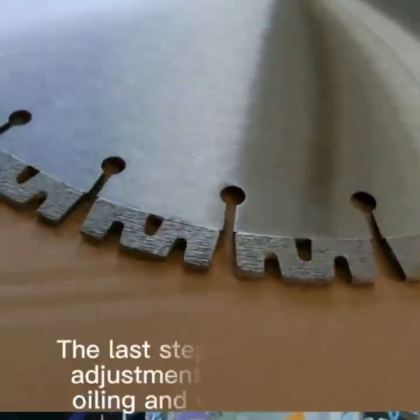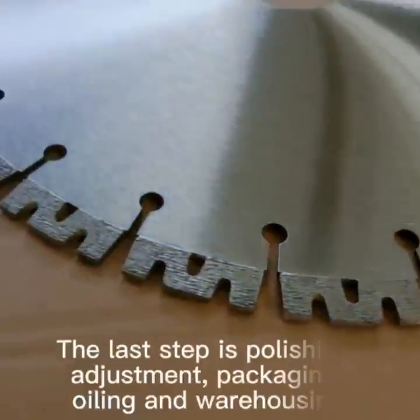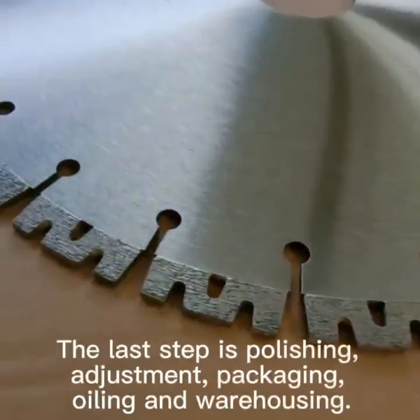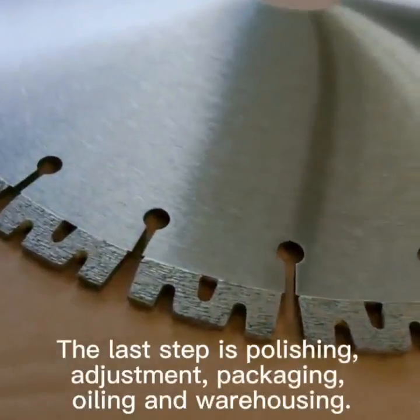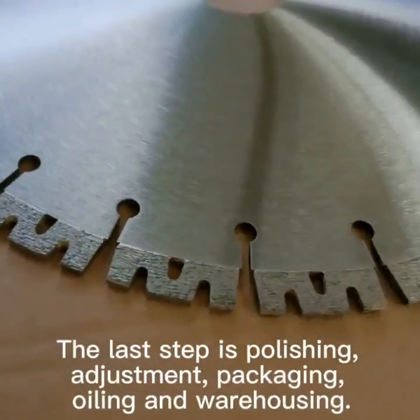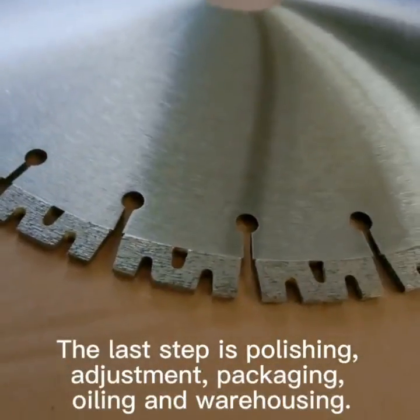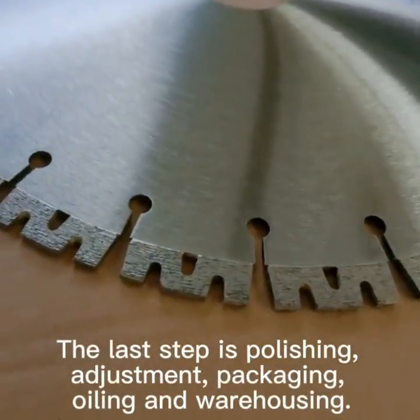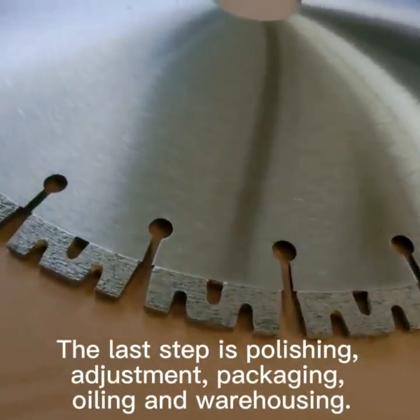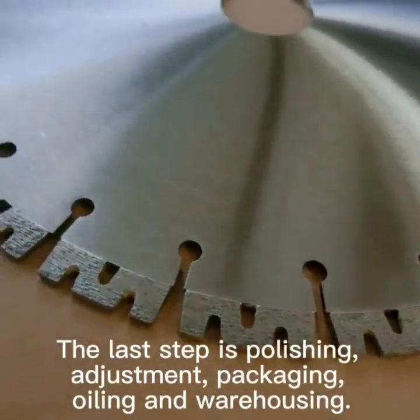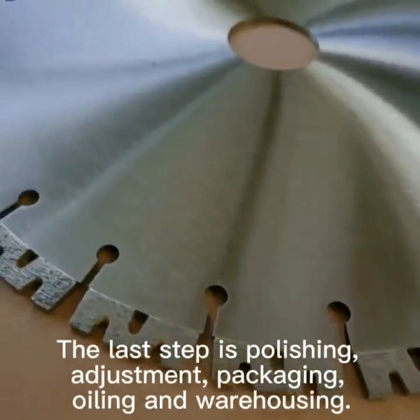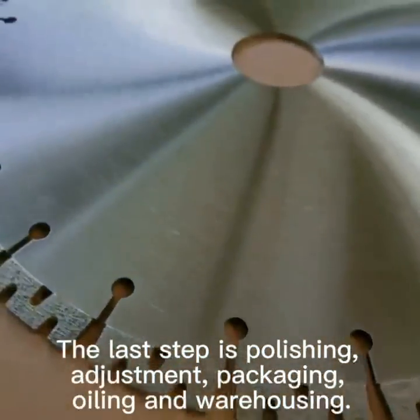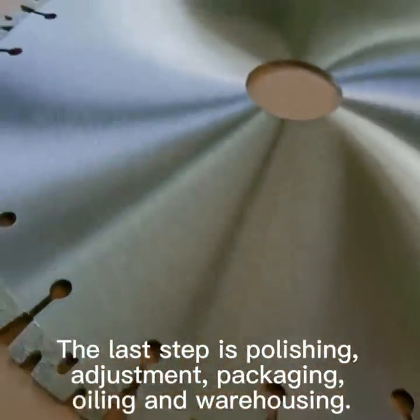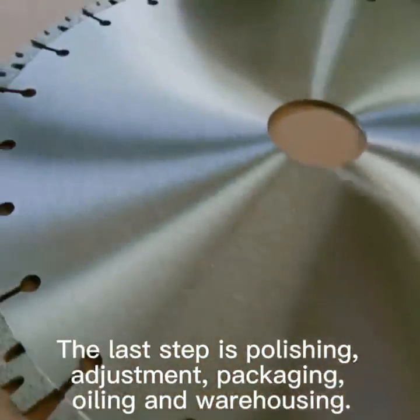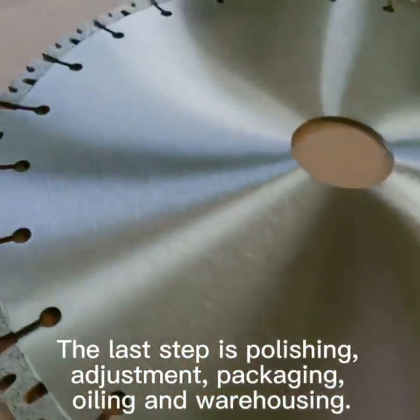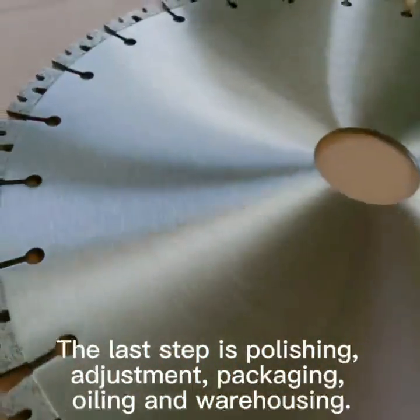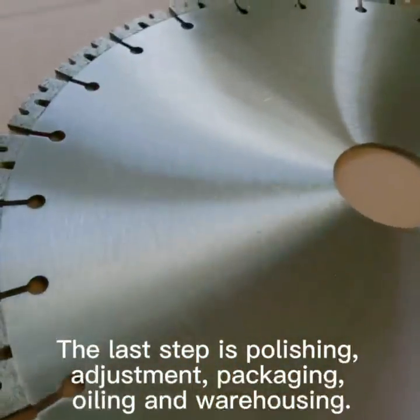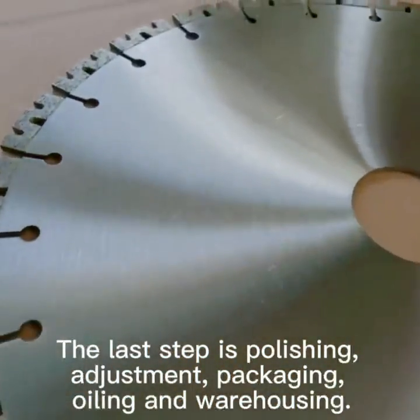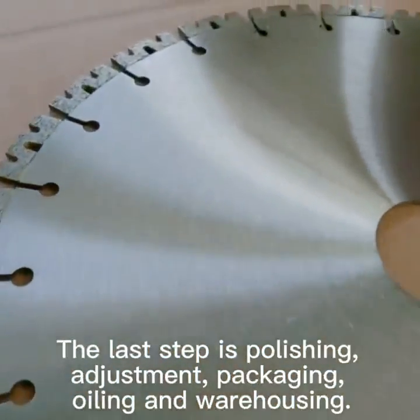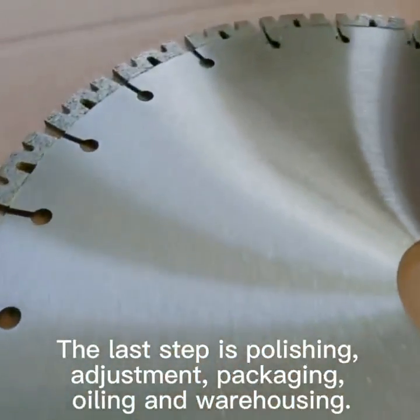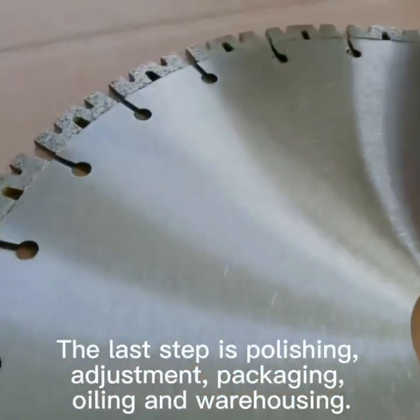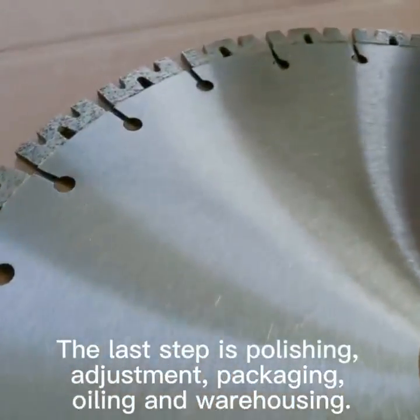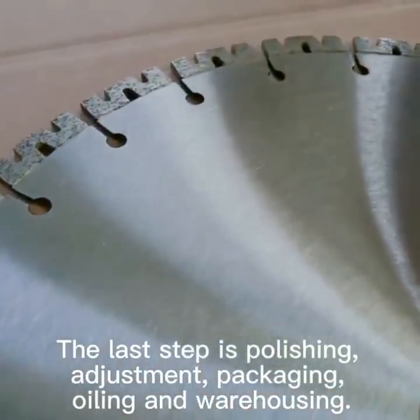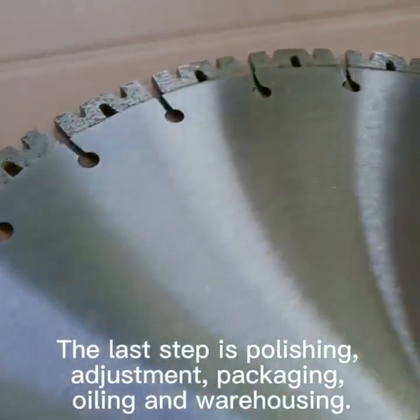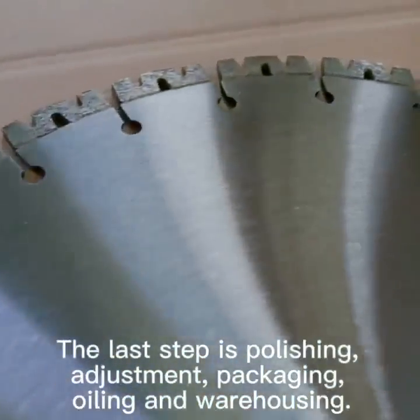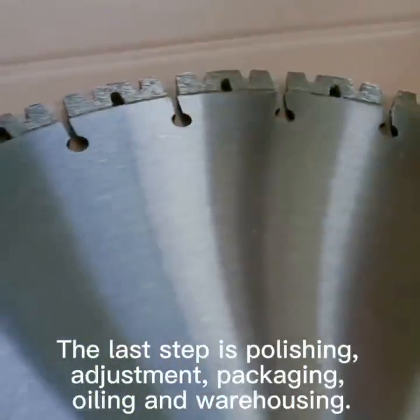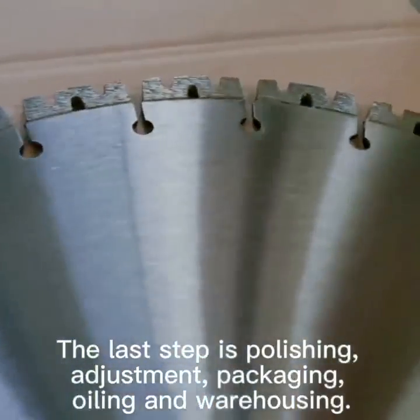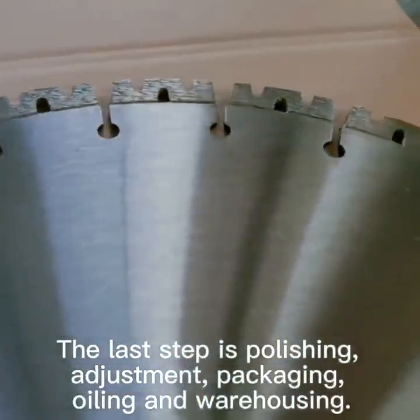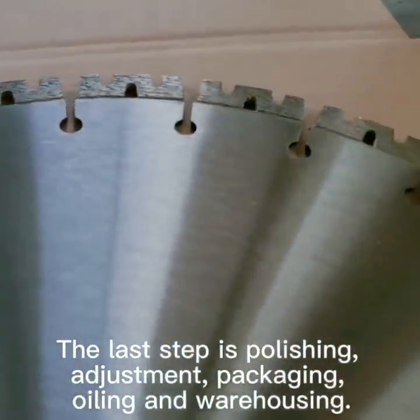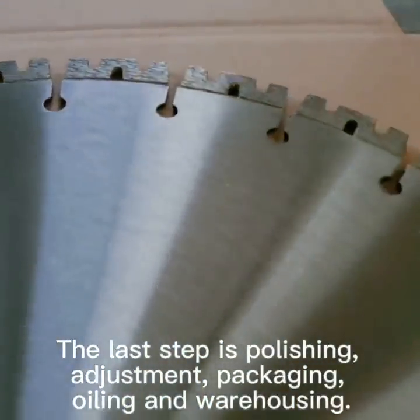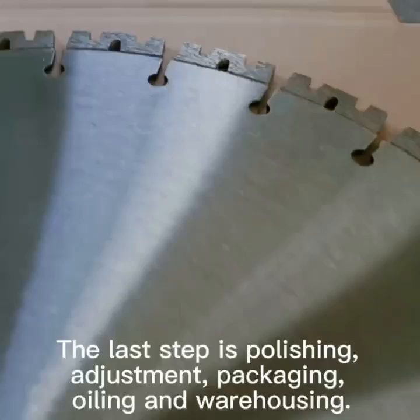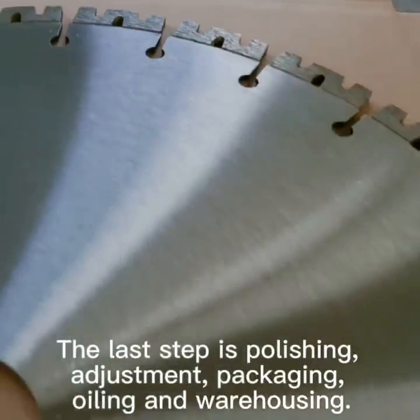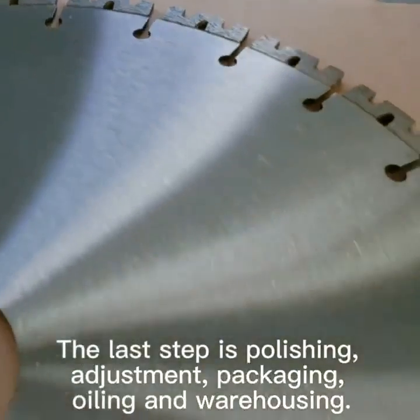The last step is polishing, adjustment, packaging, oiling and warehousing.